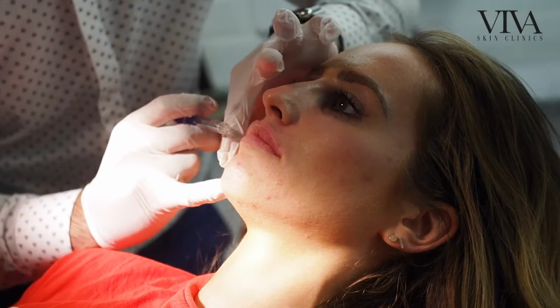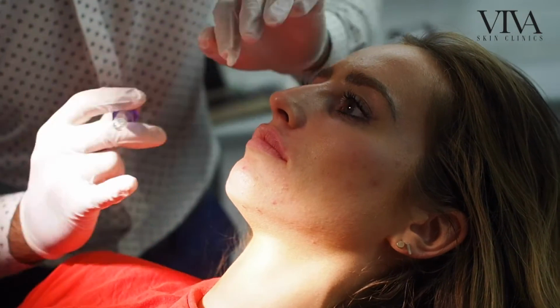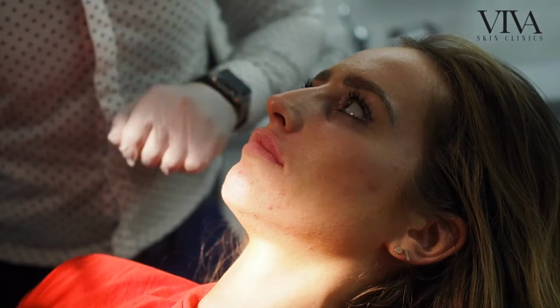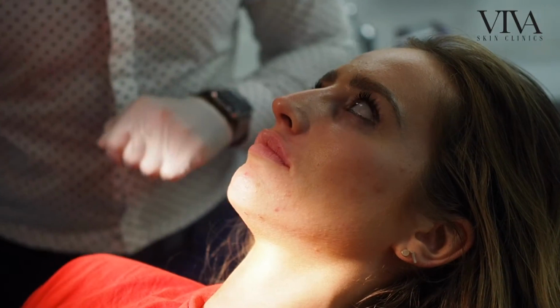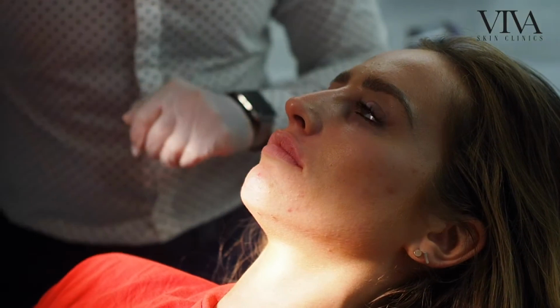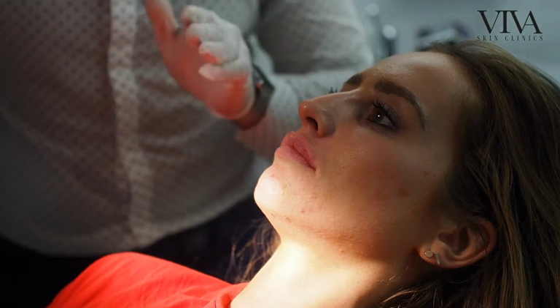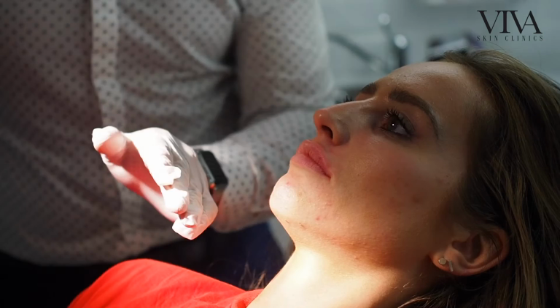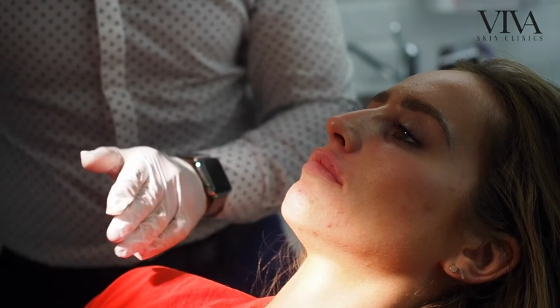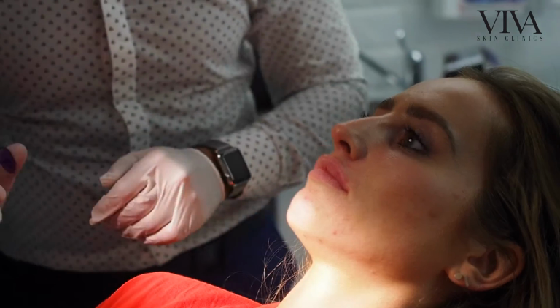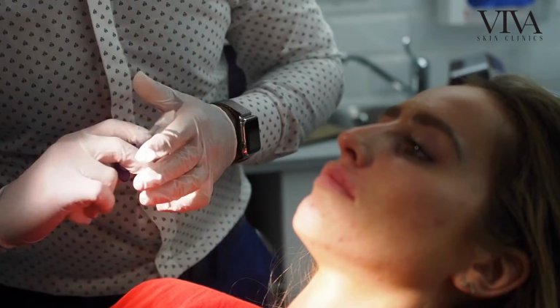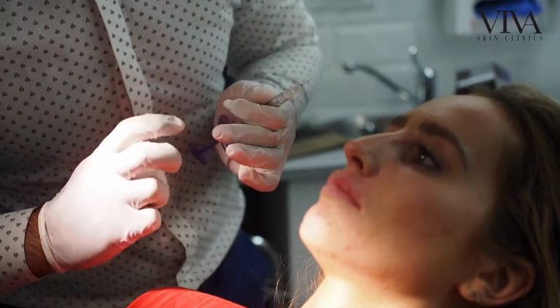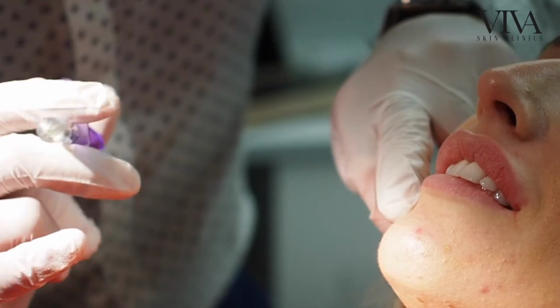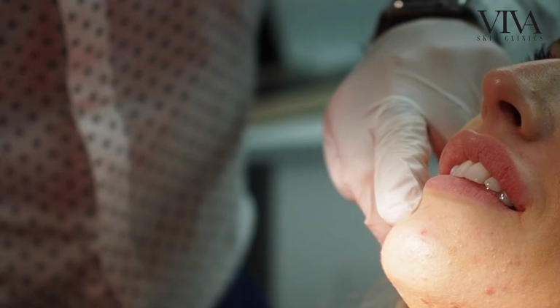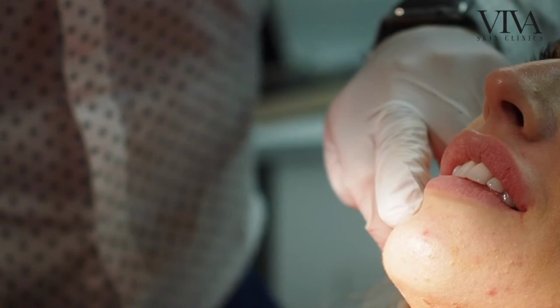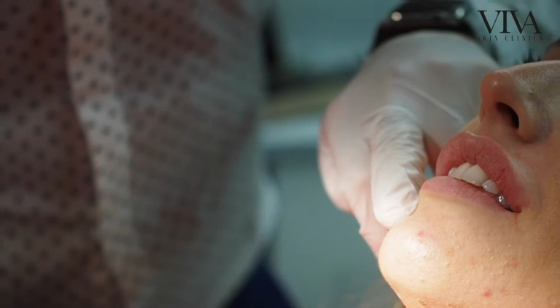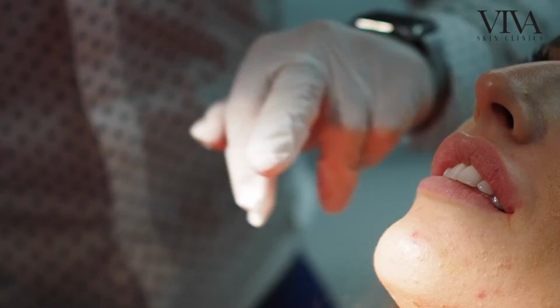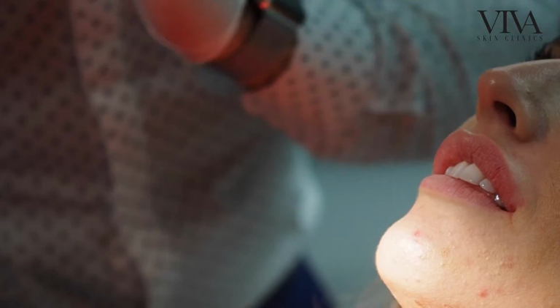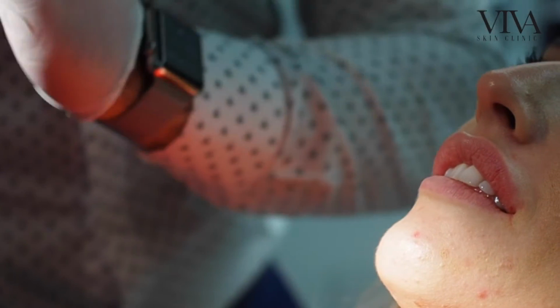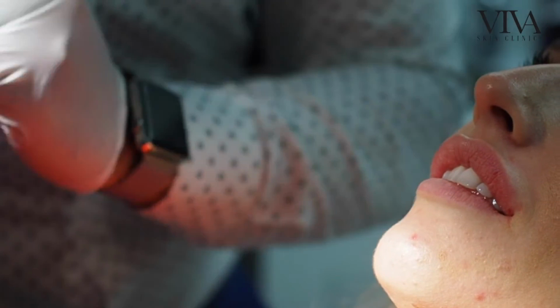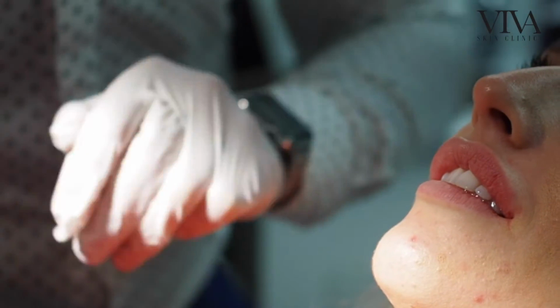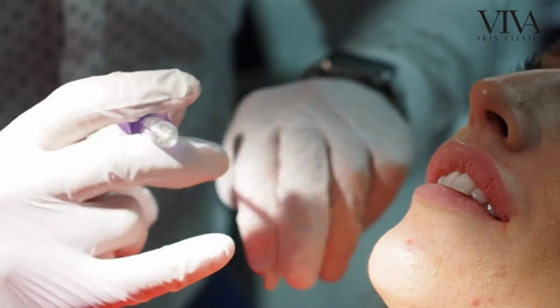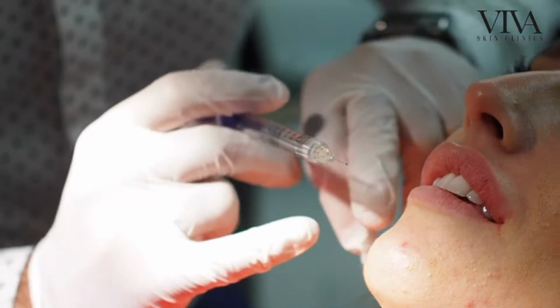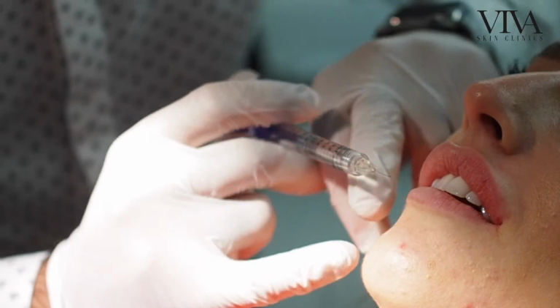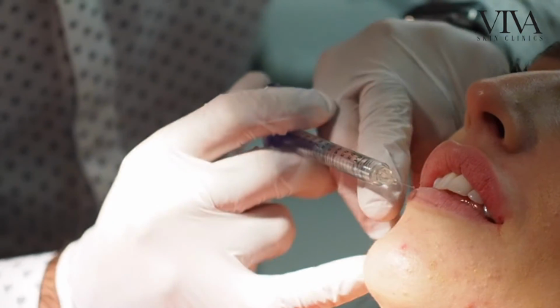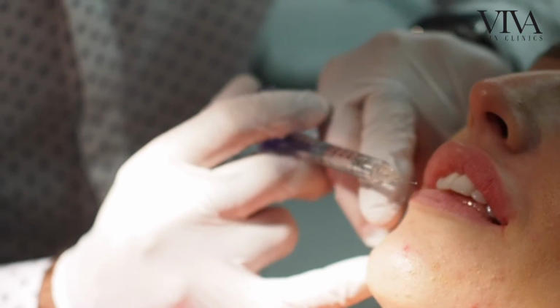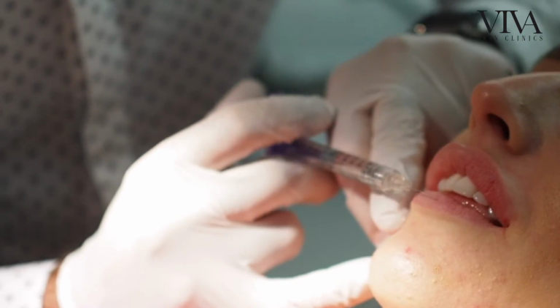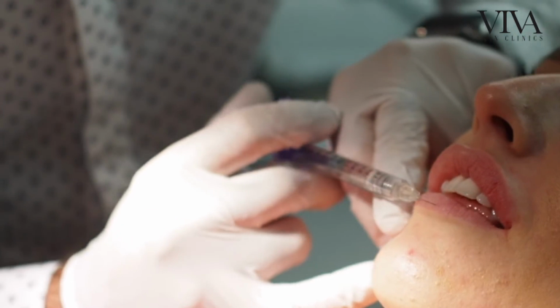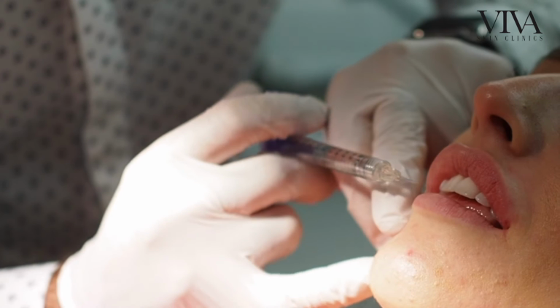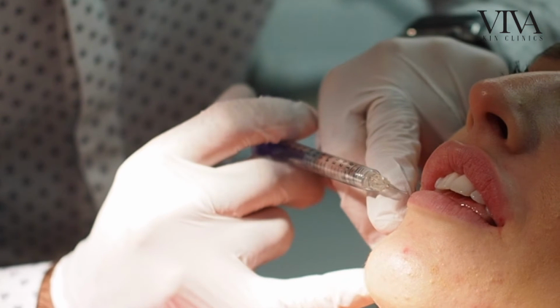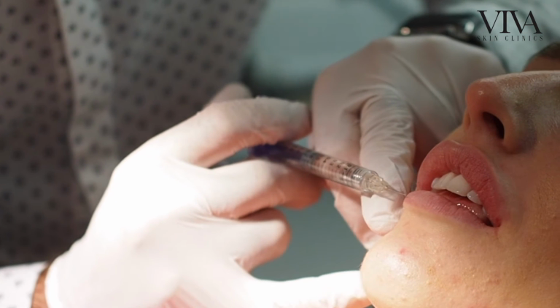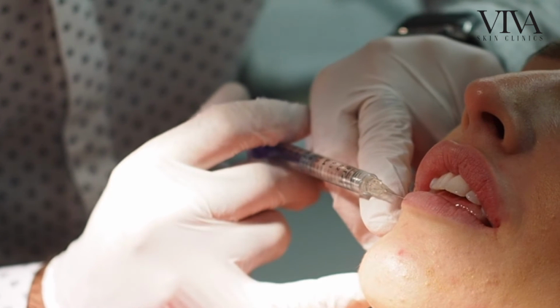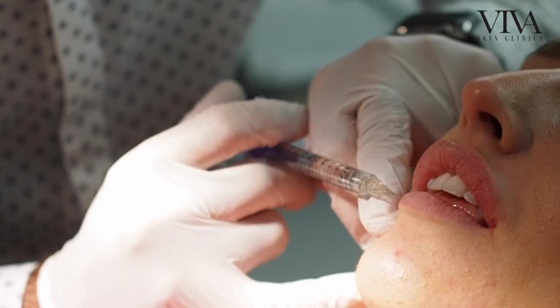So we're going to do that balancing injection in the bottom lip. We want to keep the bottom lip about two thirds of the size of the top lip, so we're going to do that.